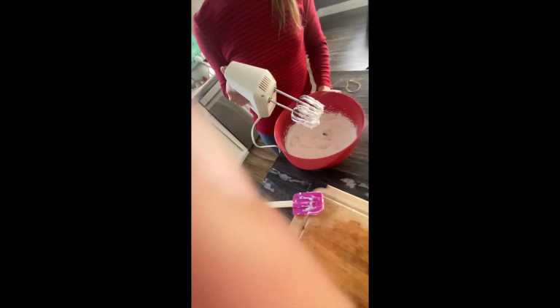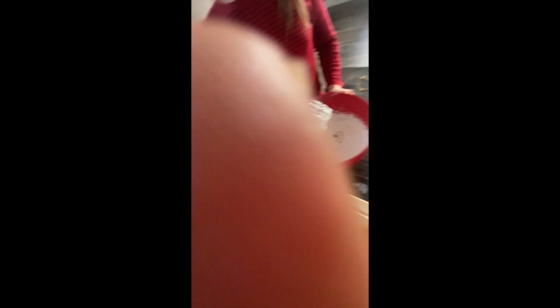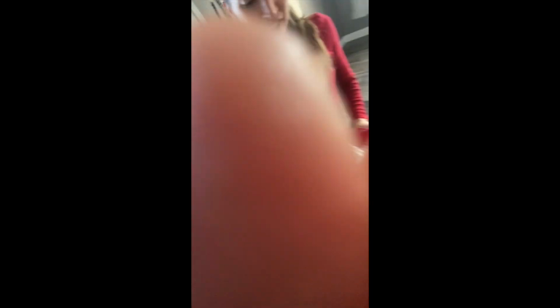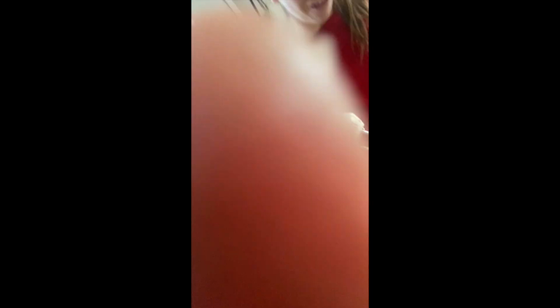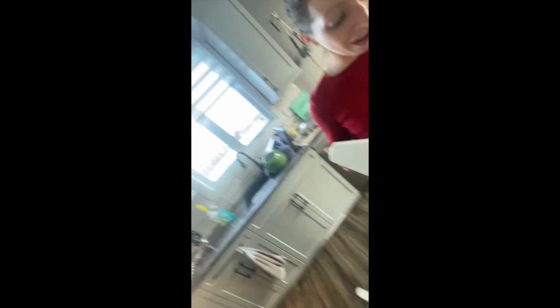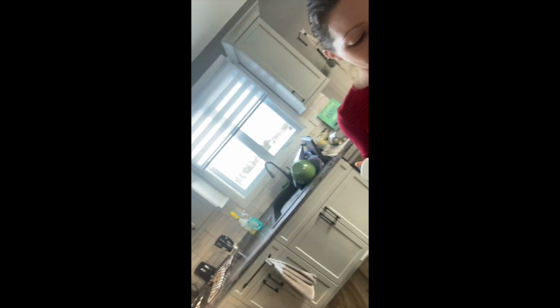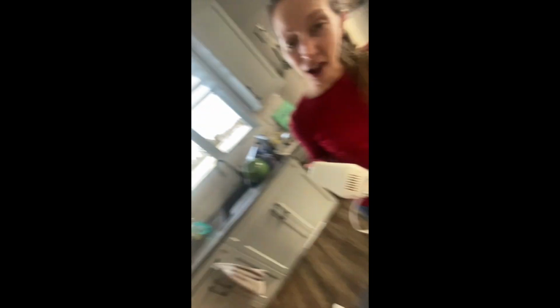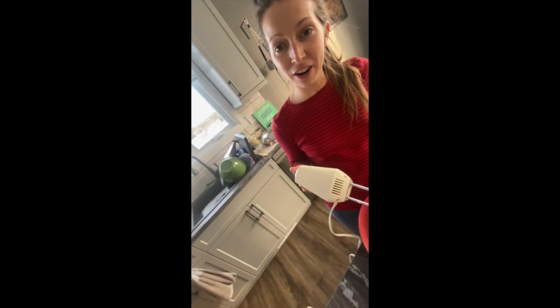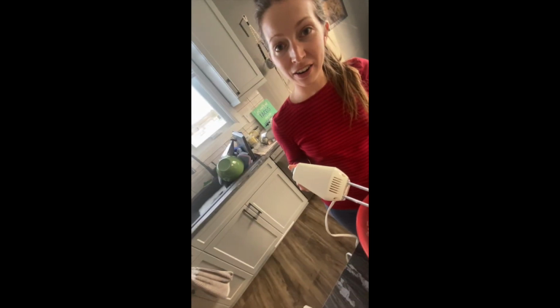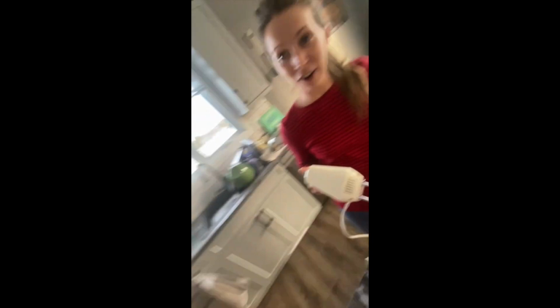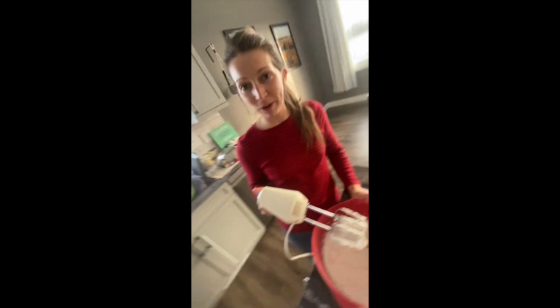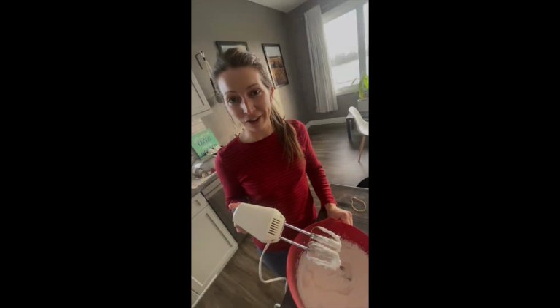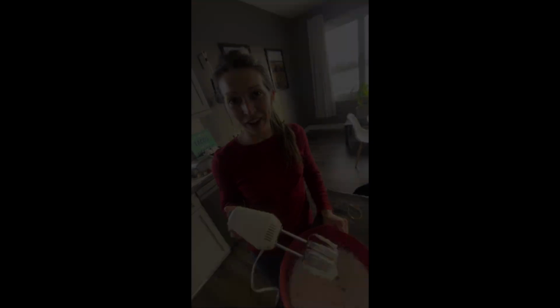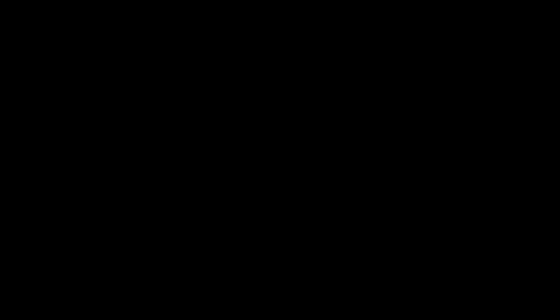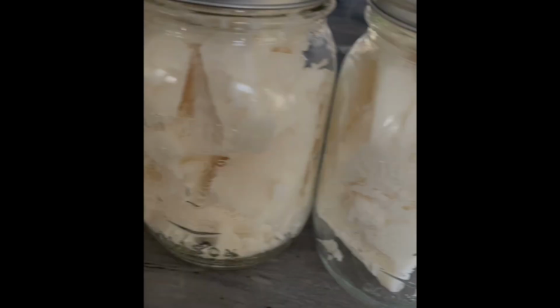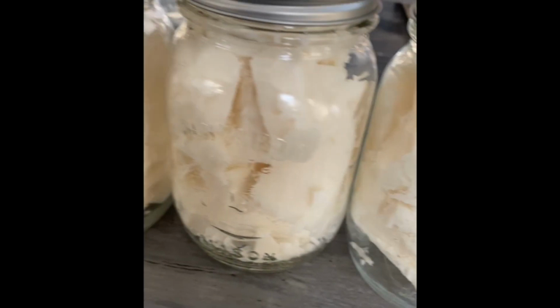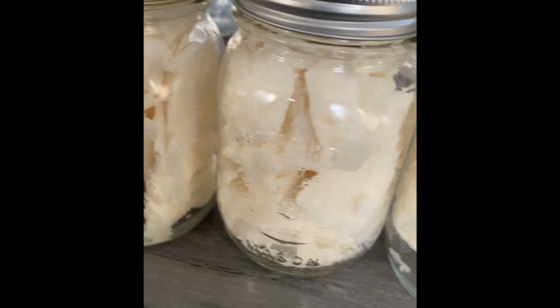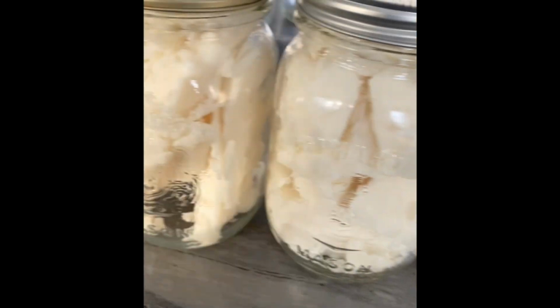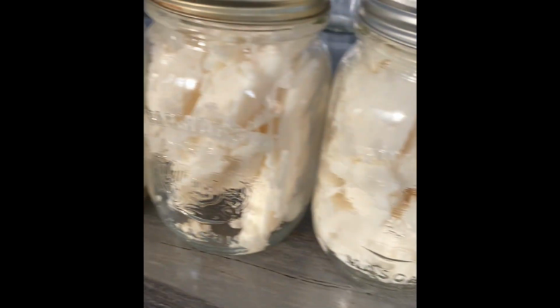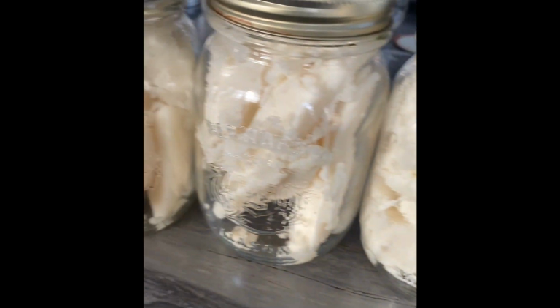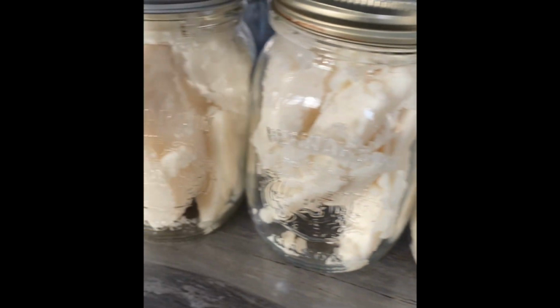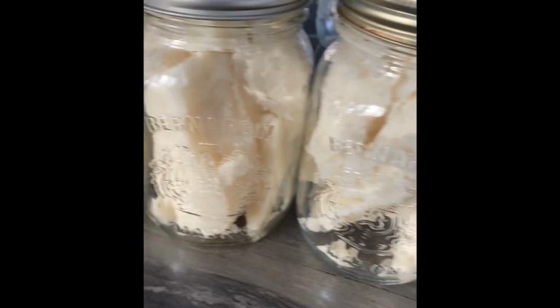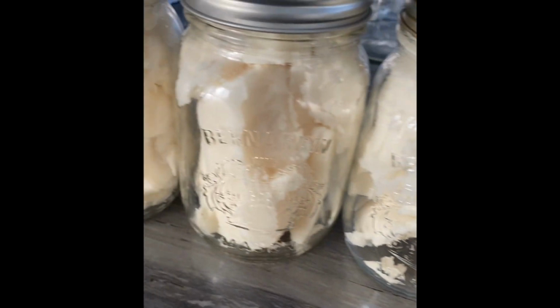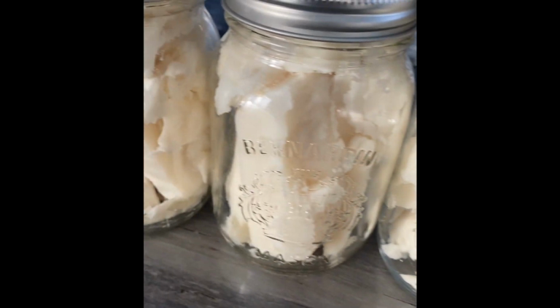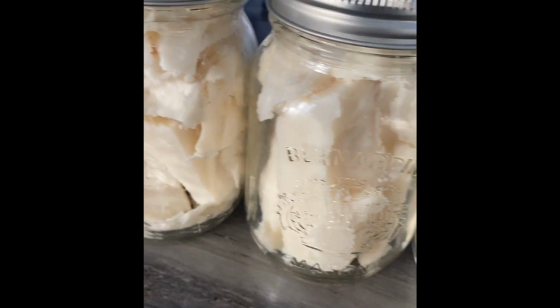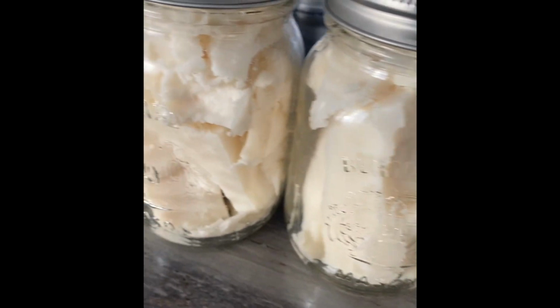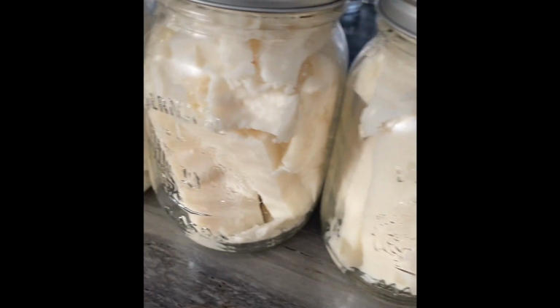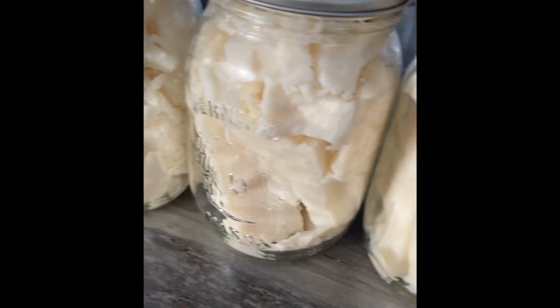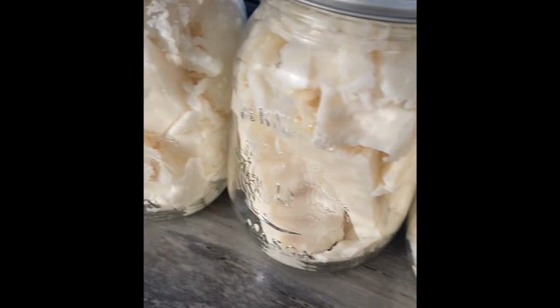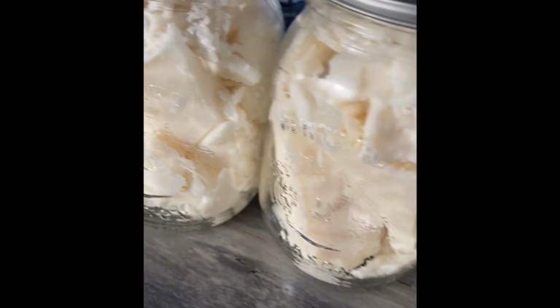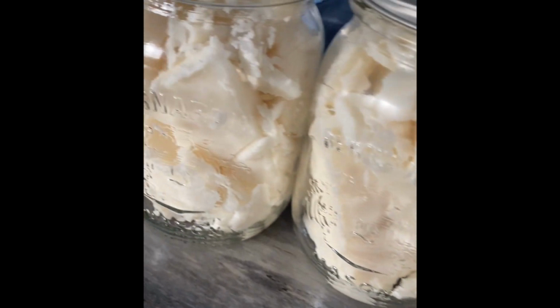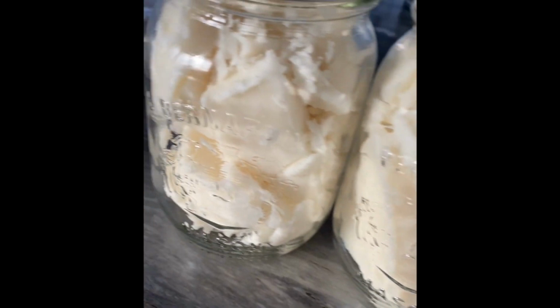Alright guys, enjoy and hope to see you on the next one.